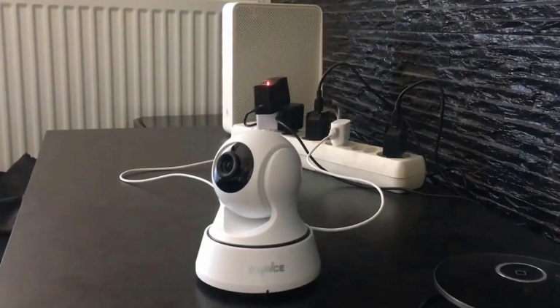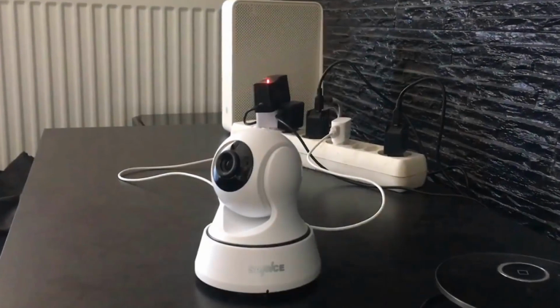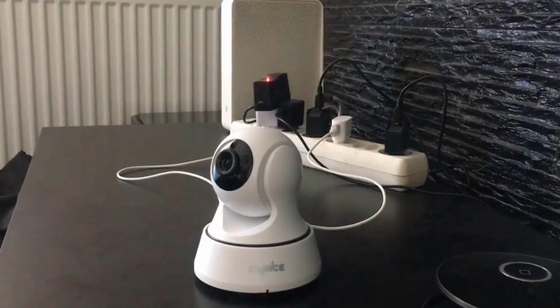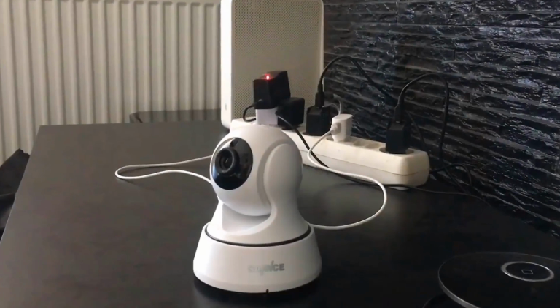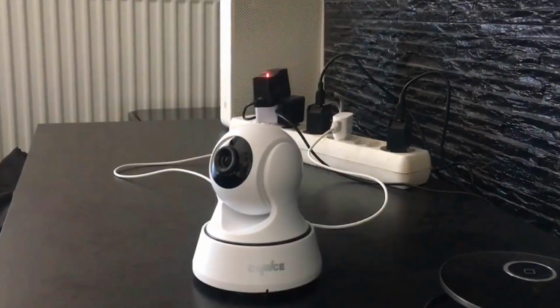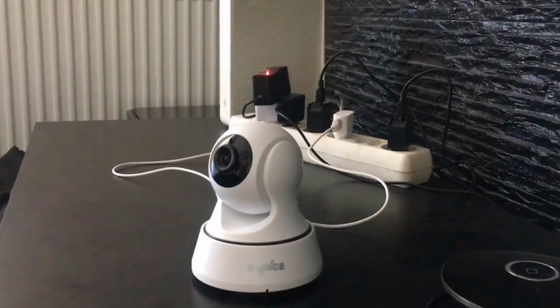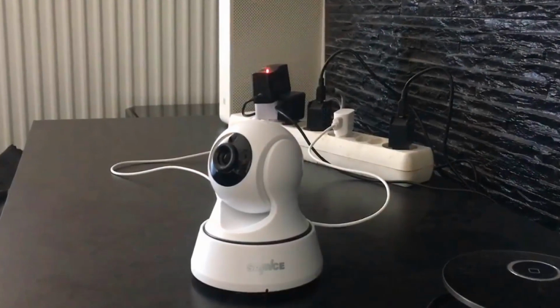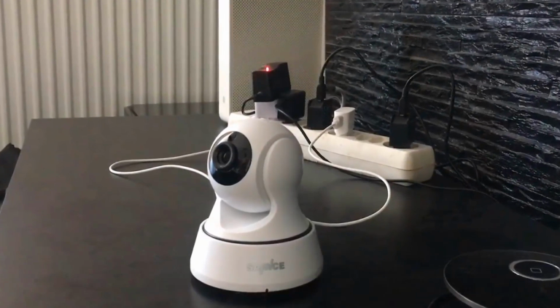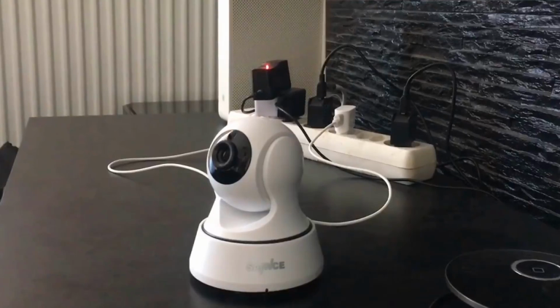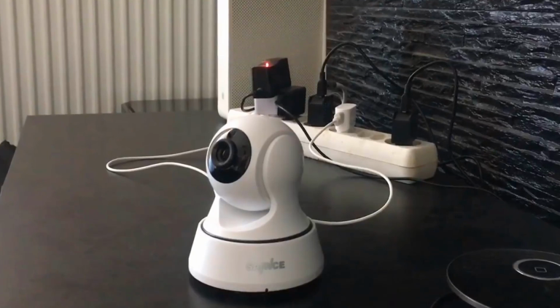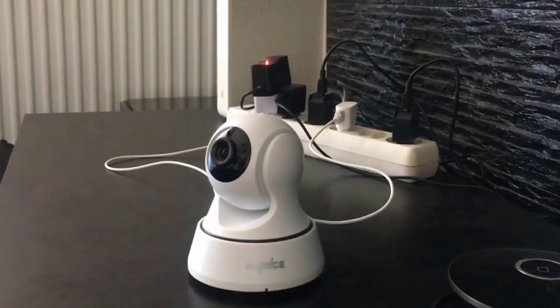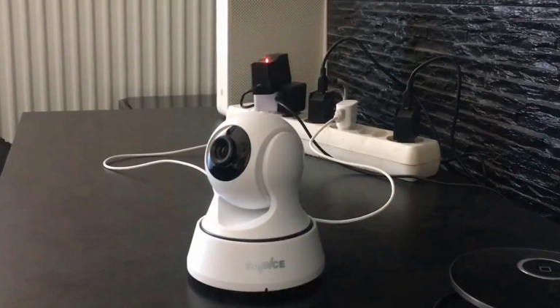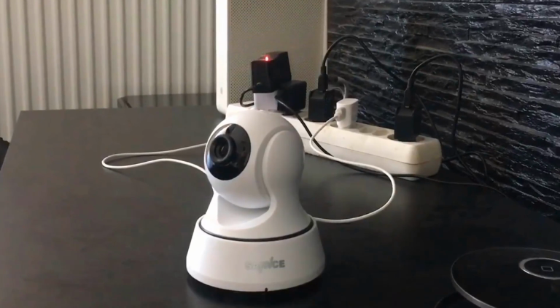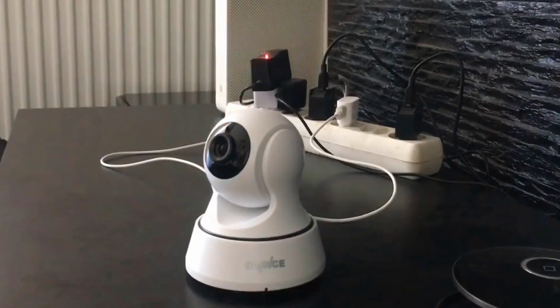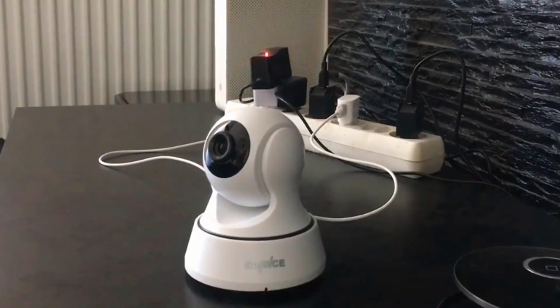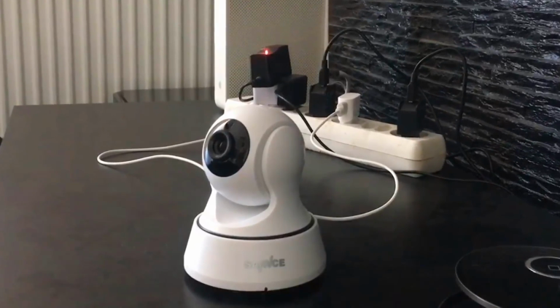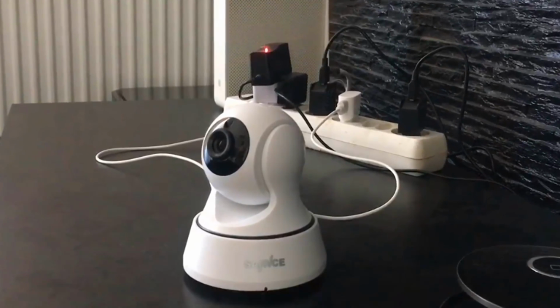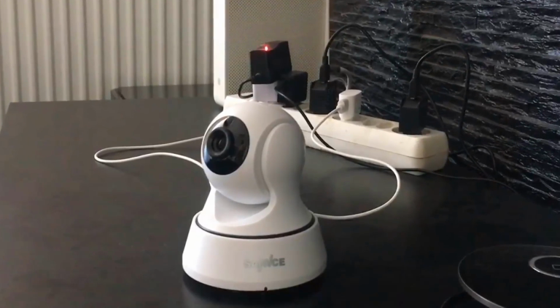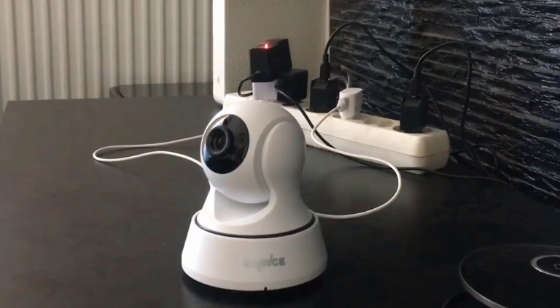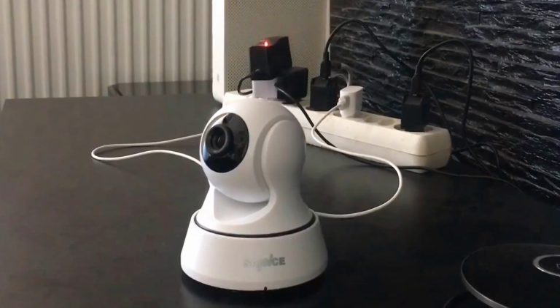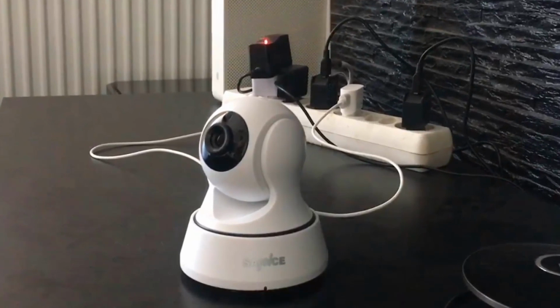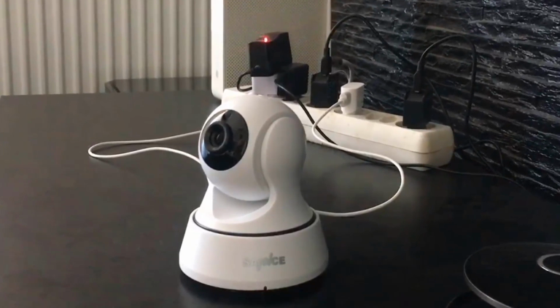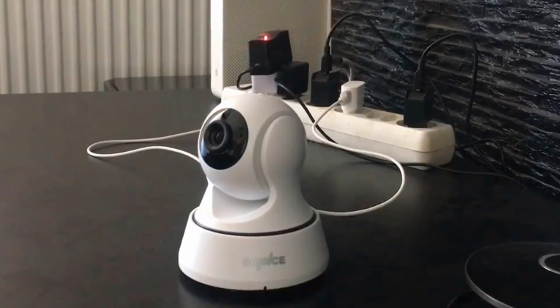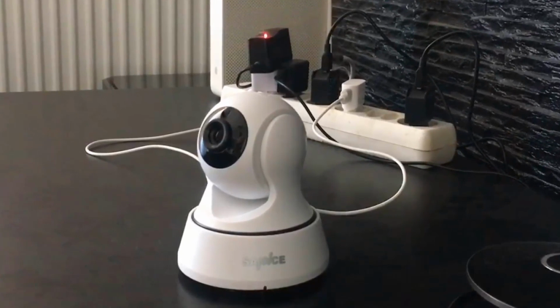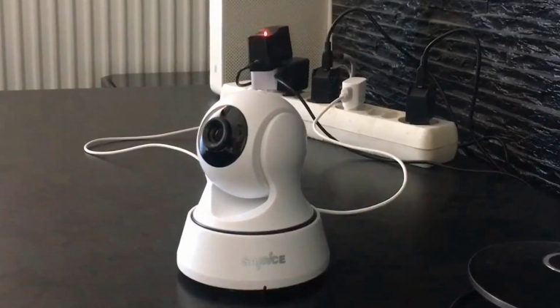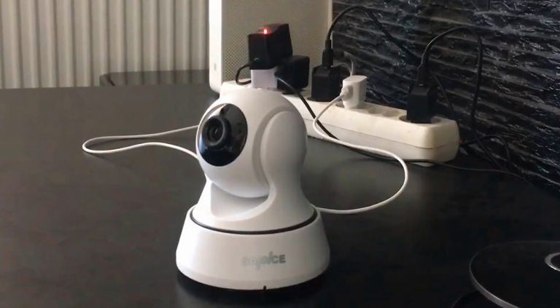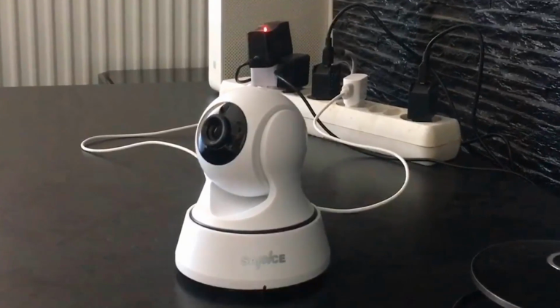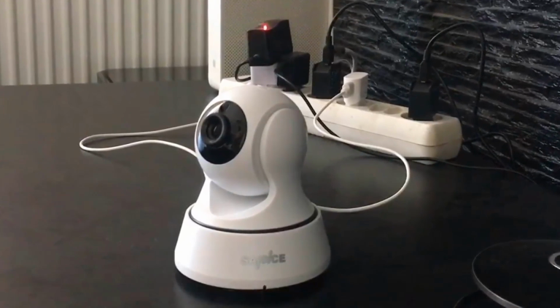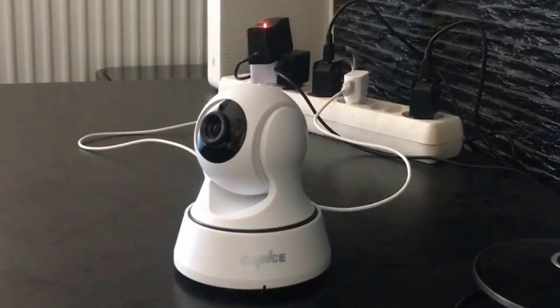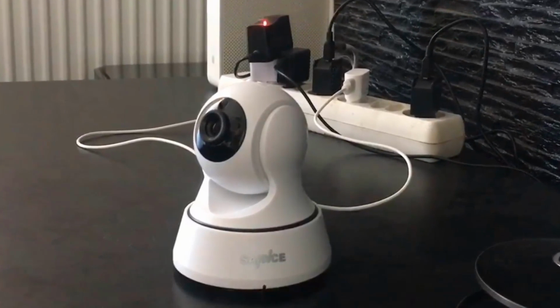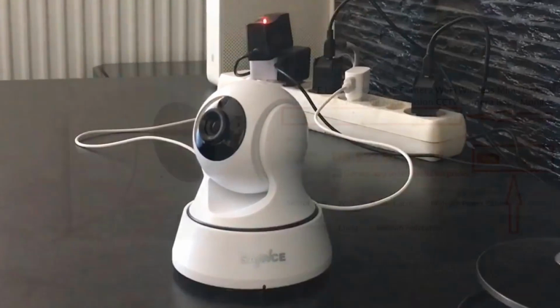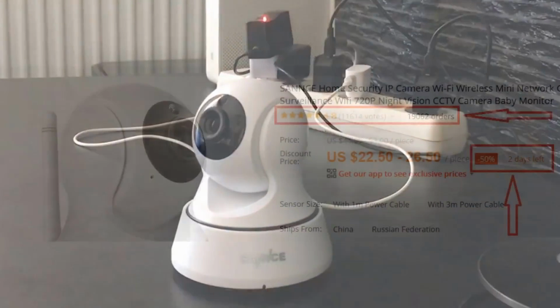Overall, it can be a good choice if you are really in need of a best IP camera and don't want to invest much money.